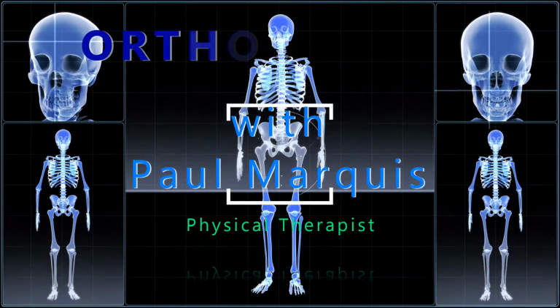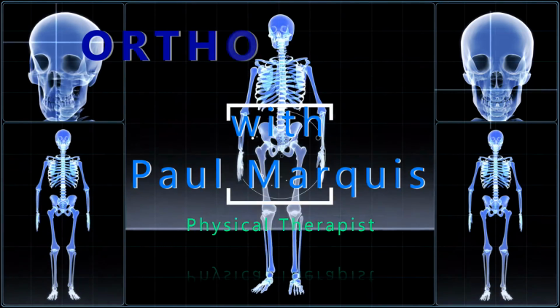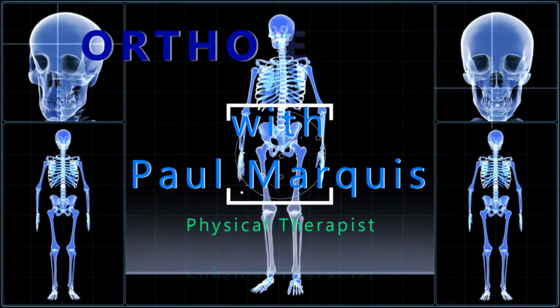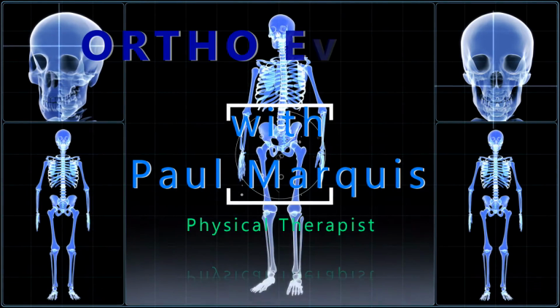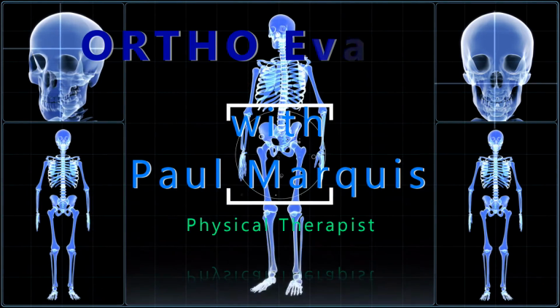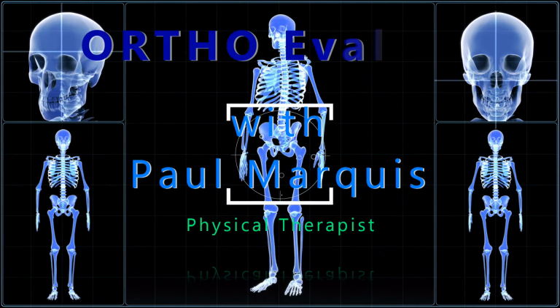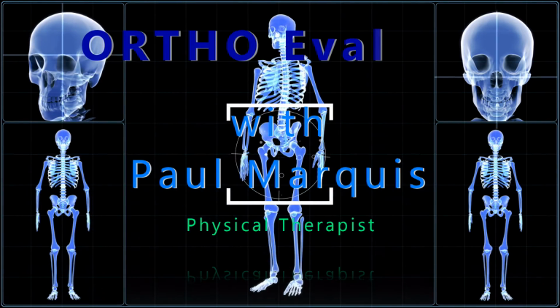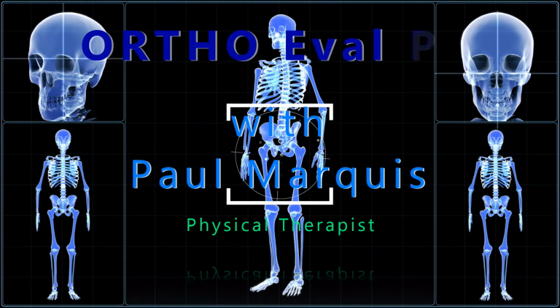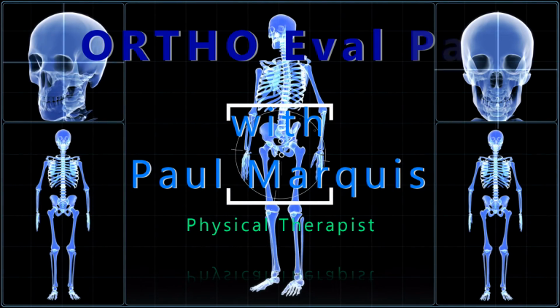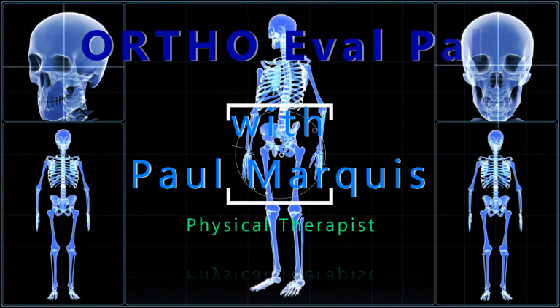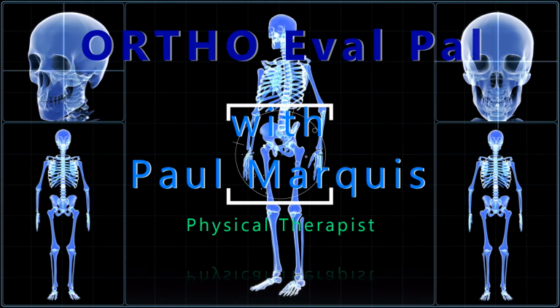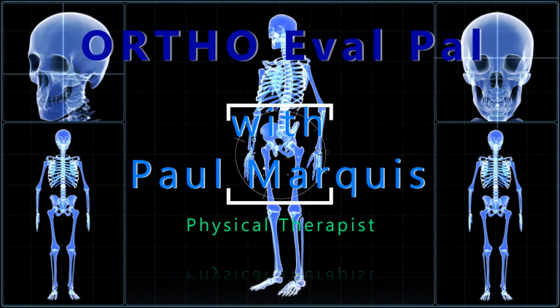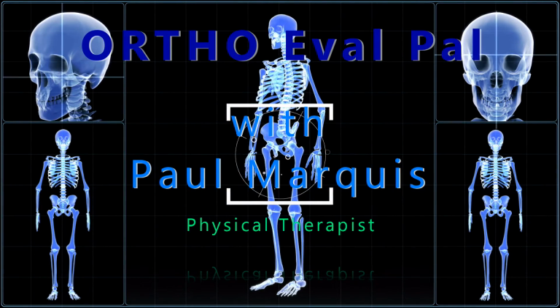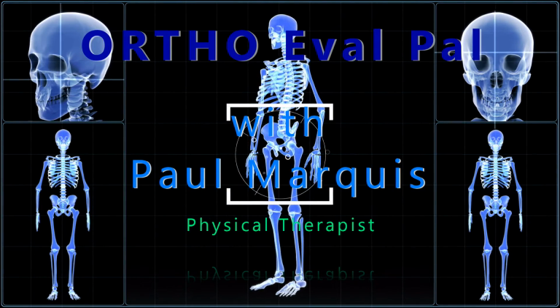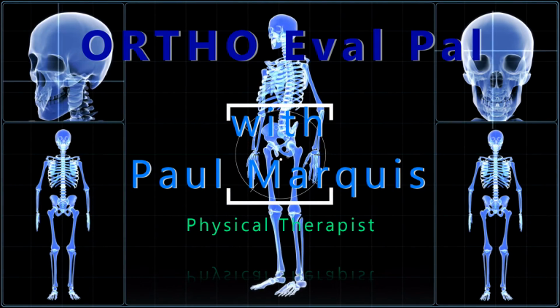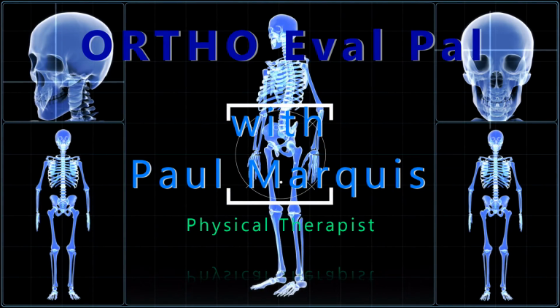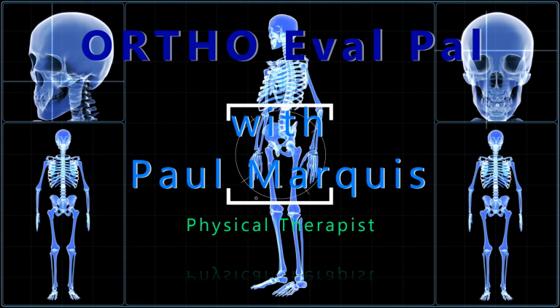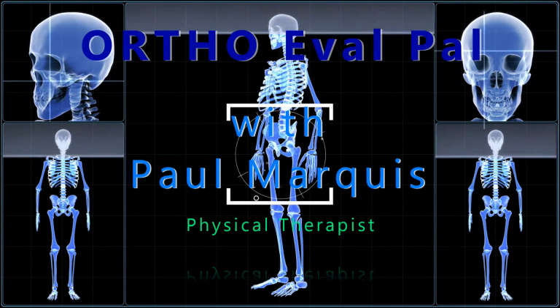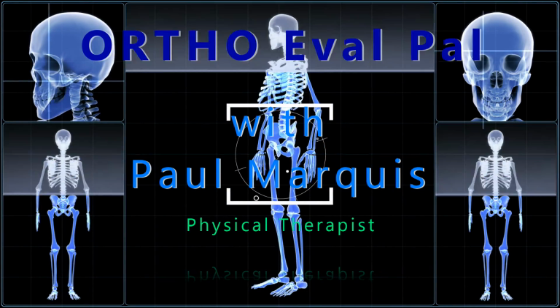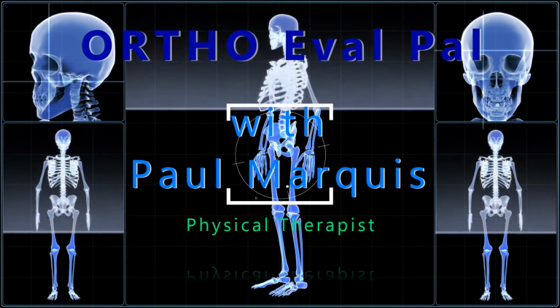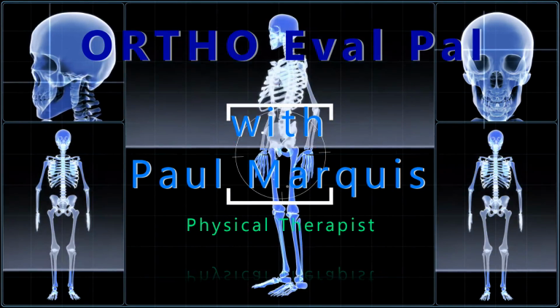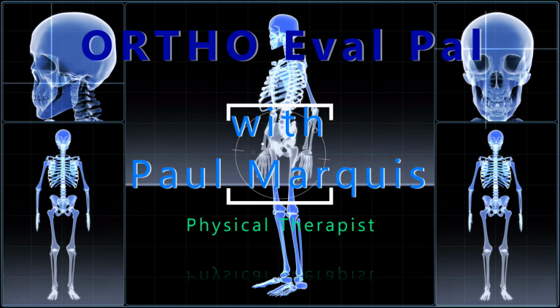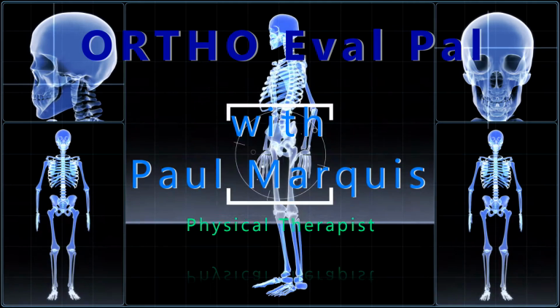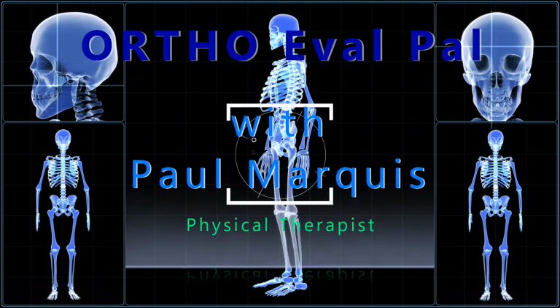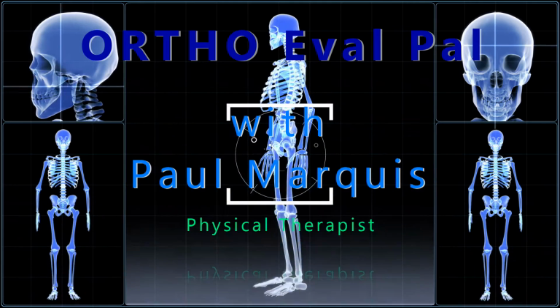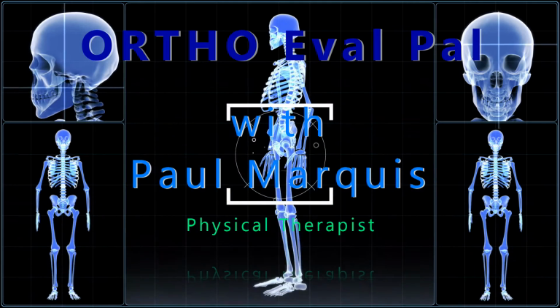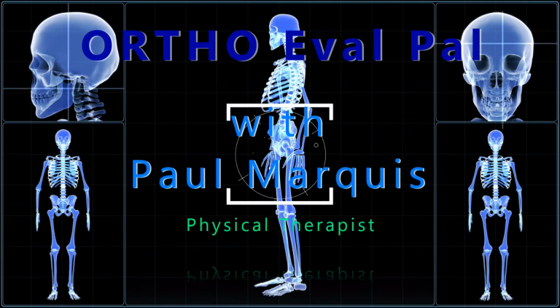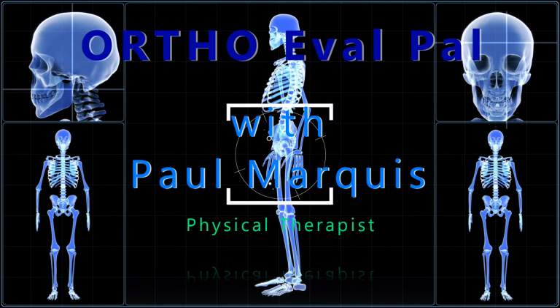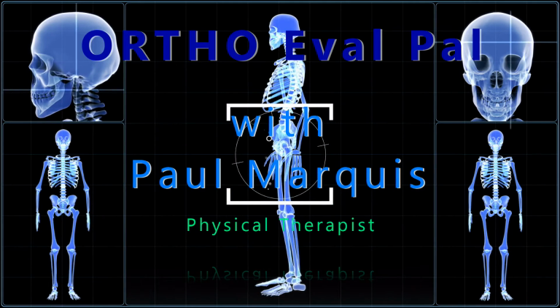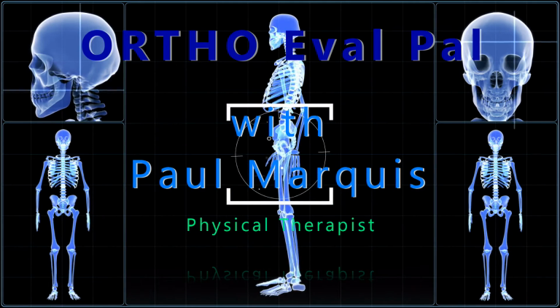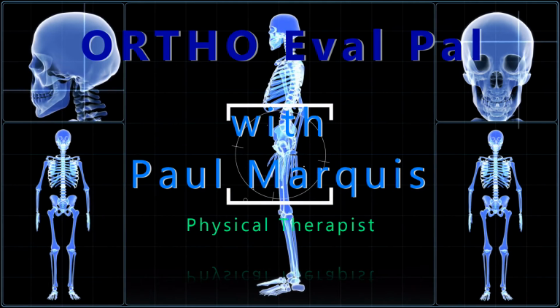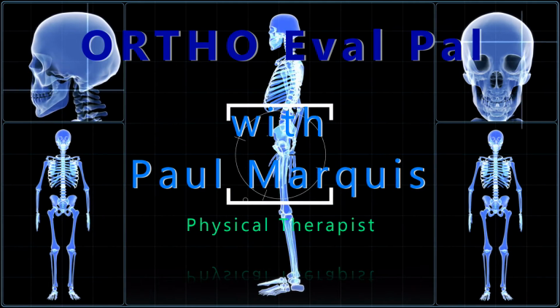Welcome to OrthoEvalPal, where we help you build confidence in your orthopedic evaluation and management skills.